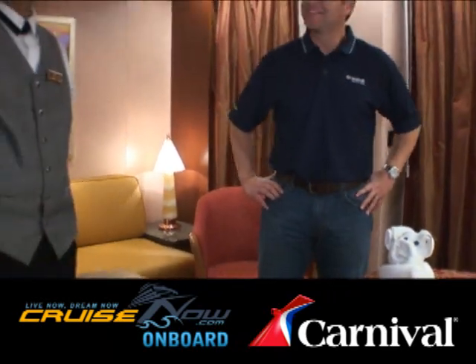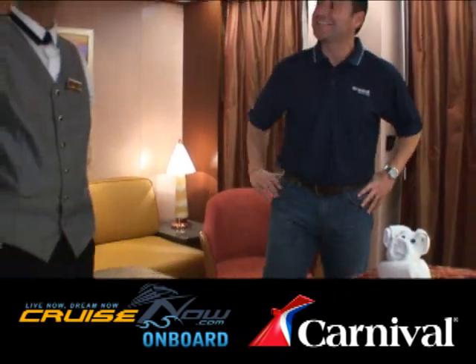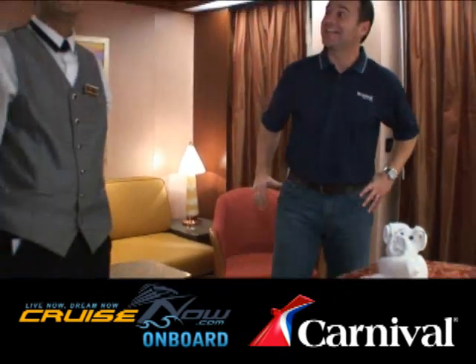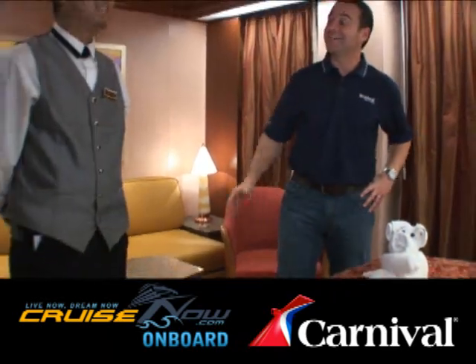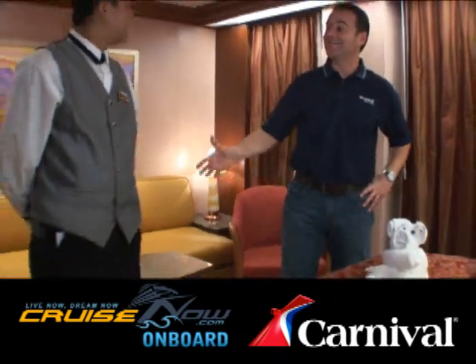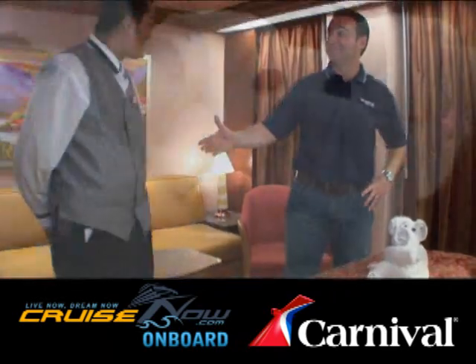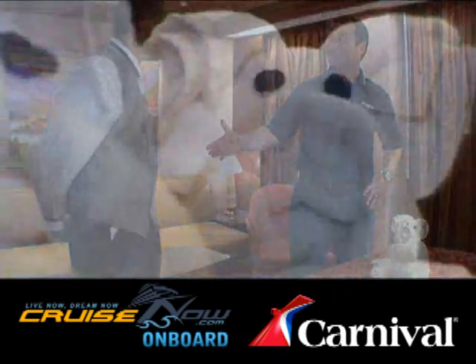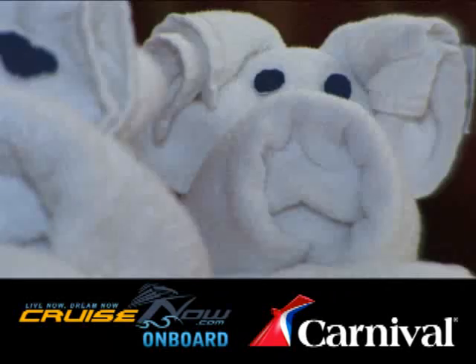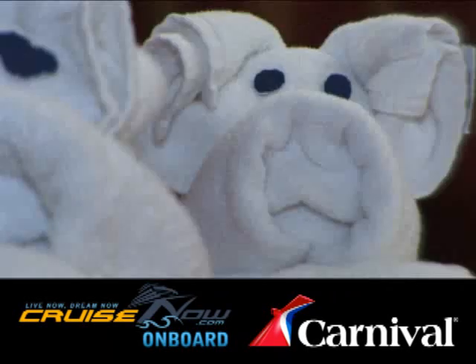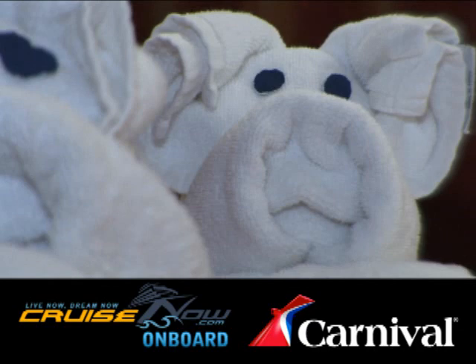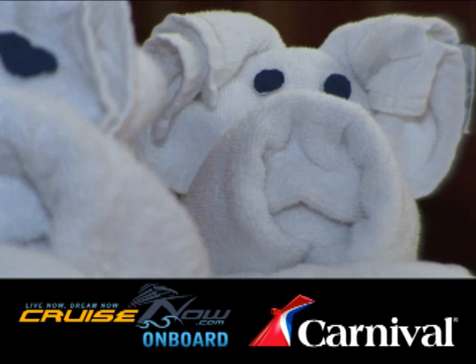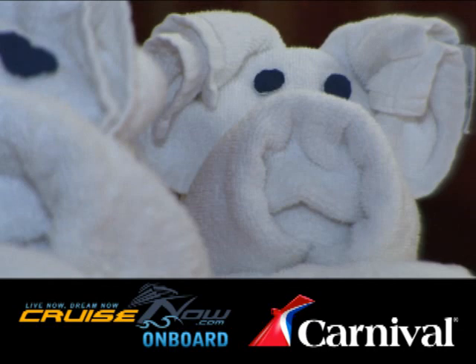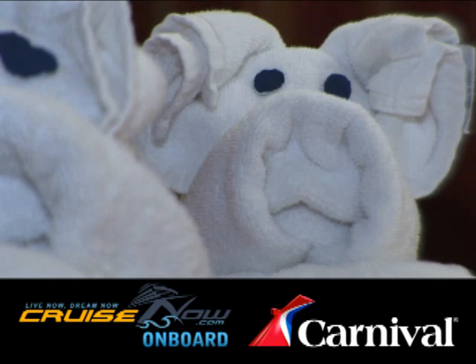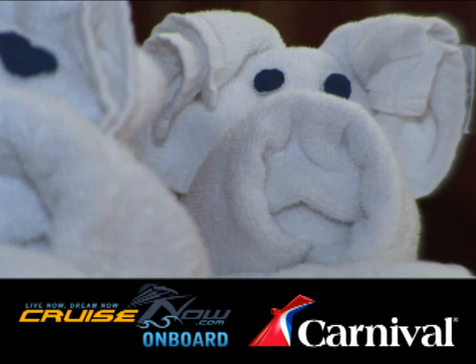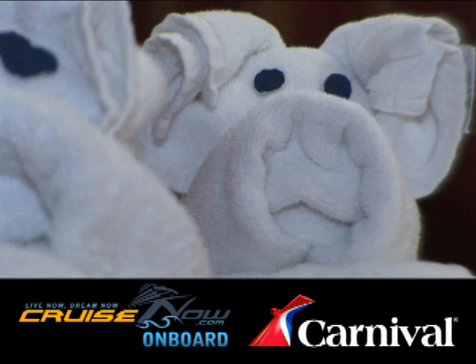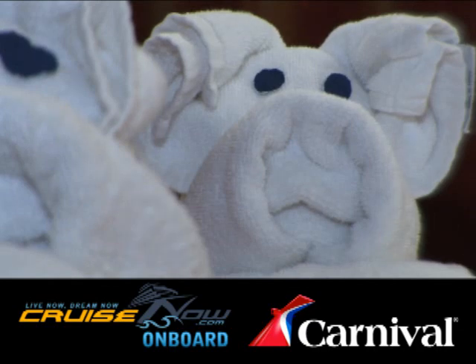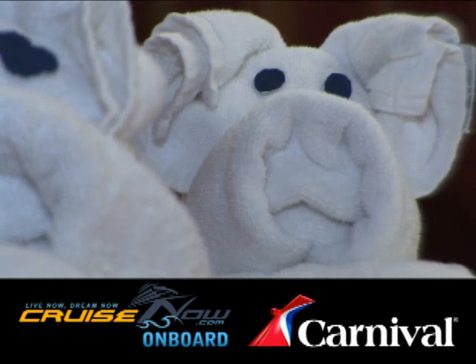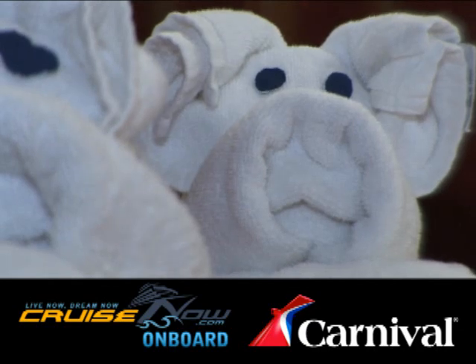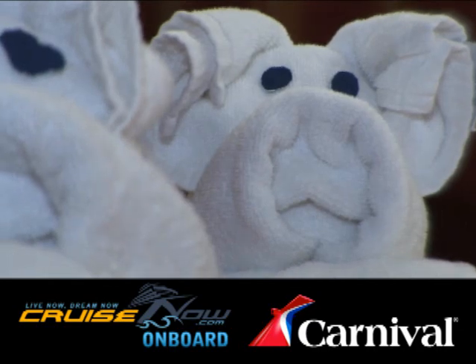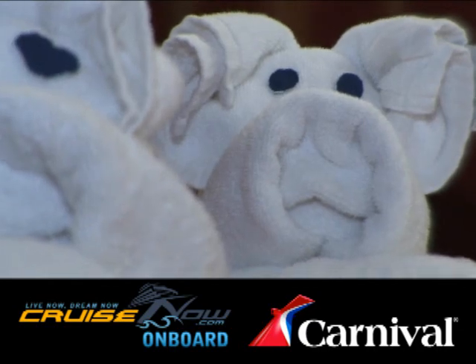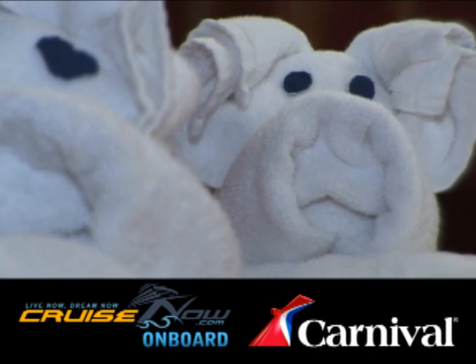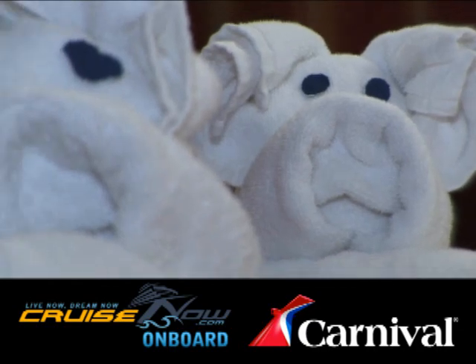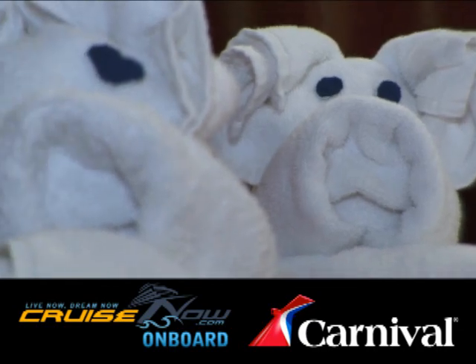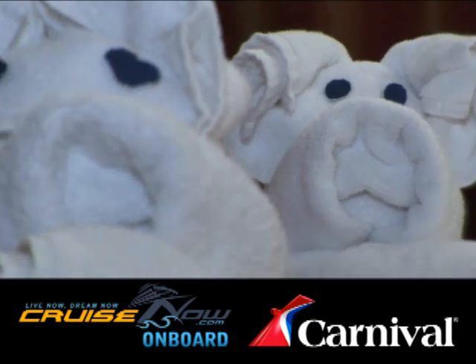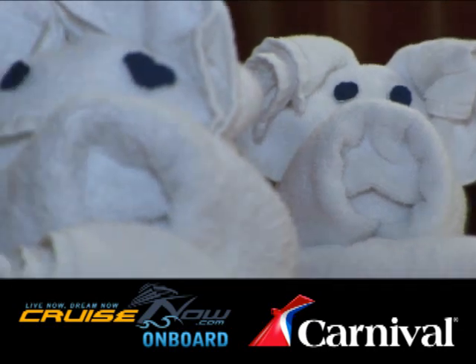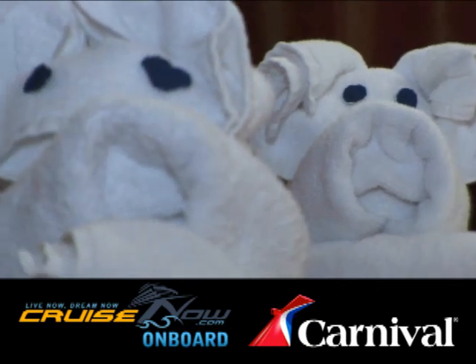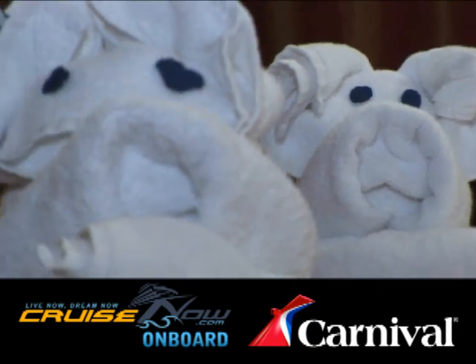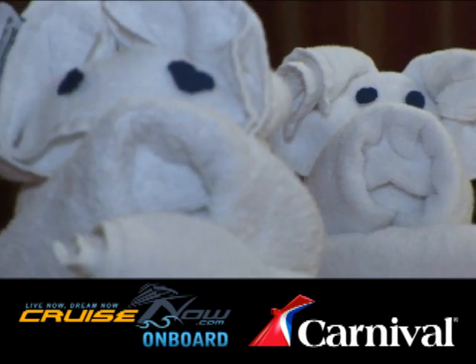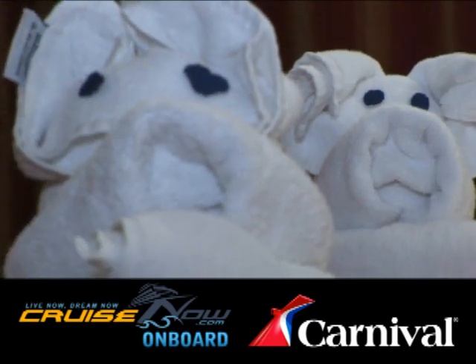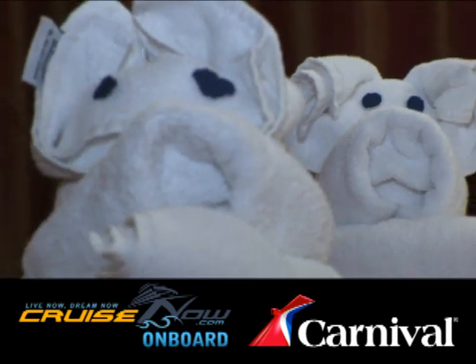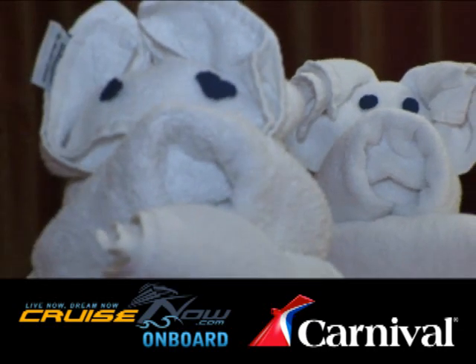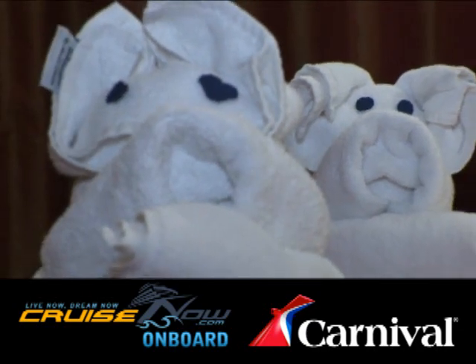Thanks a lot, Dewa. We appreciate it. Don't look at the one I tried to do — I've got a long way to go.